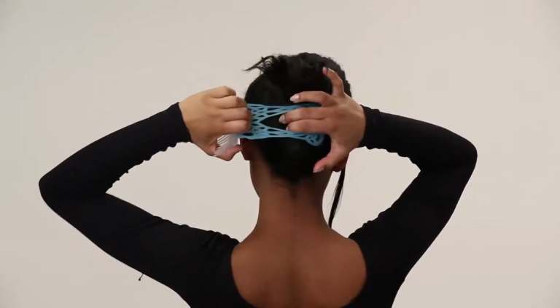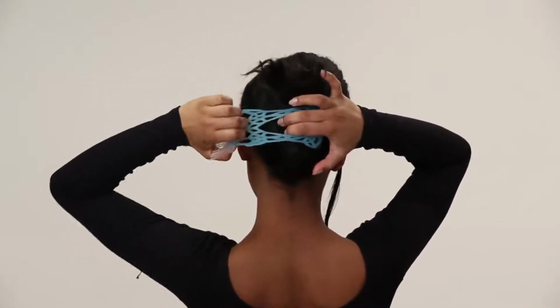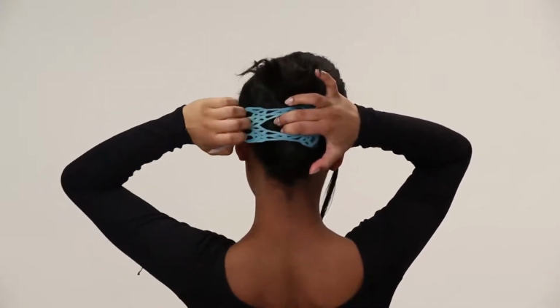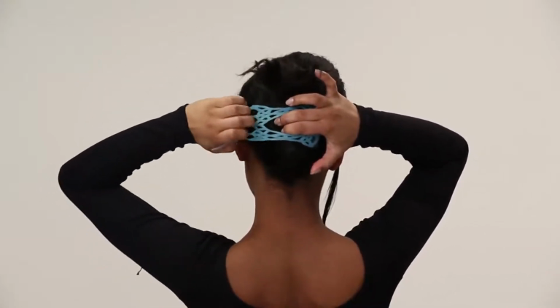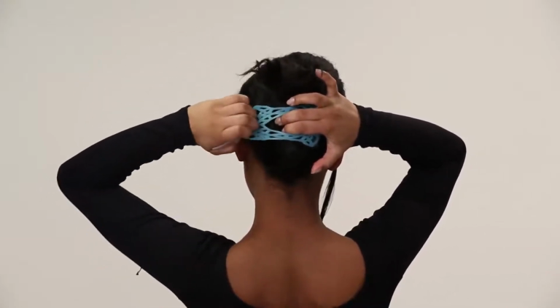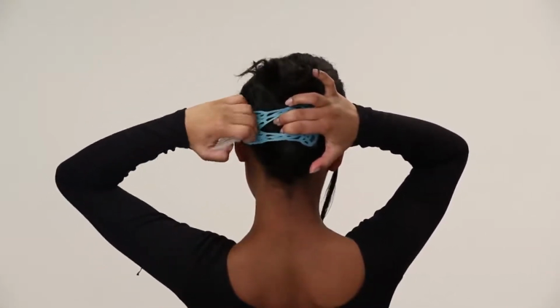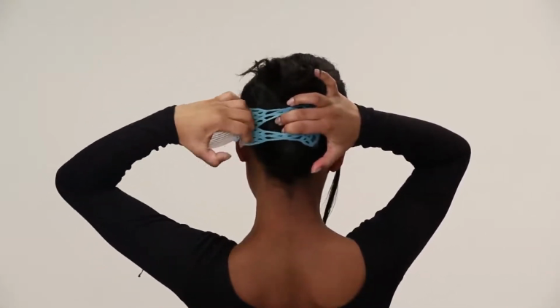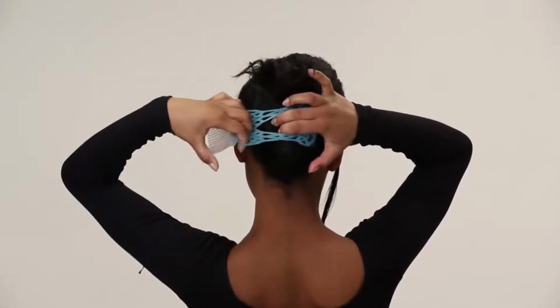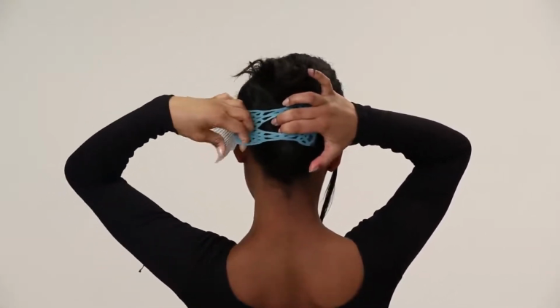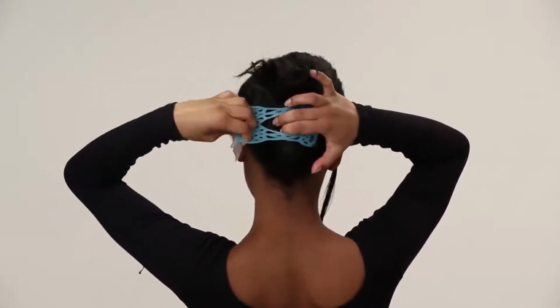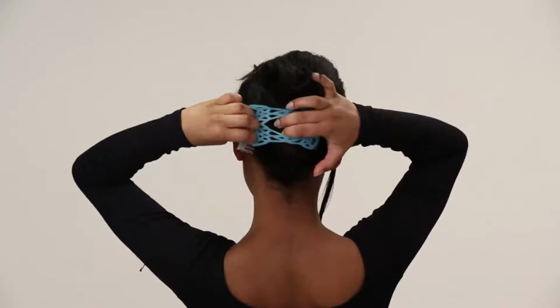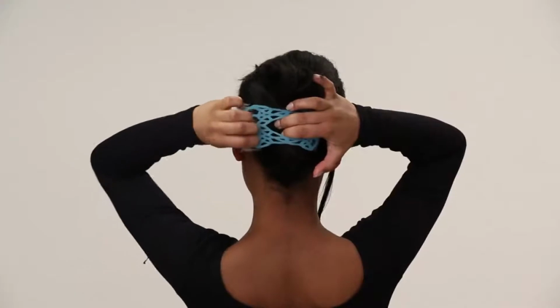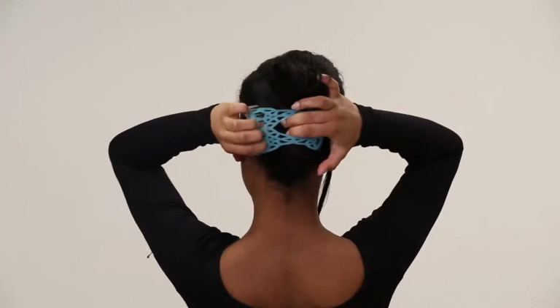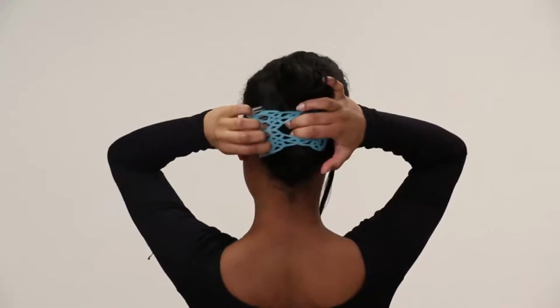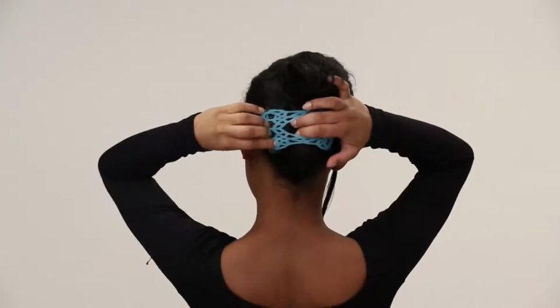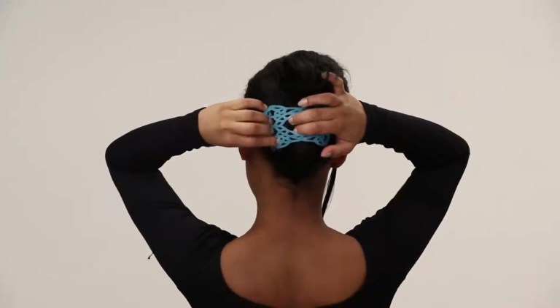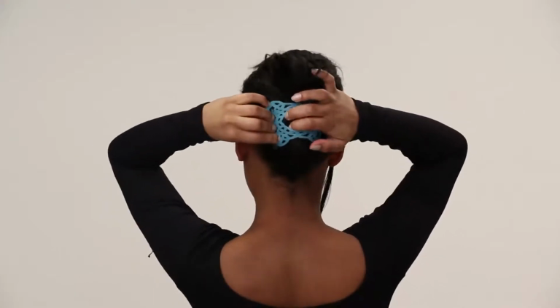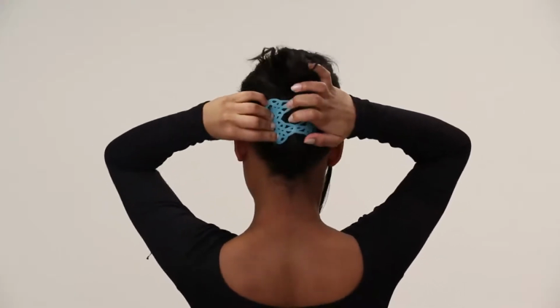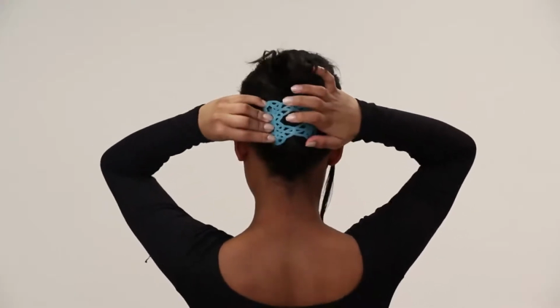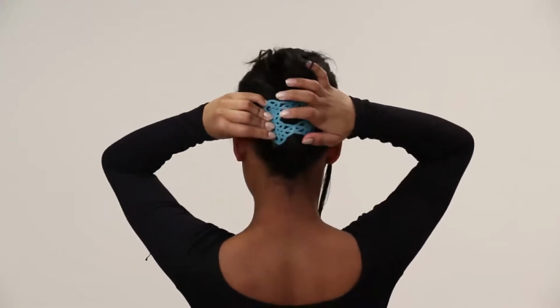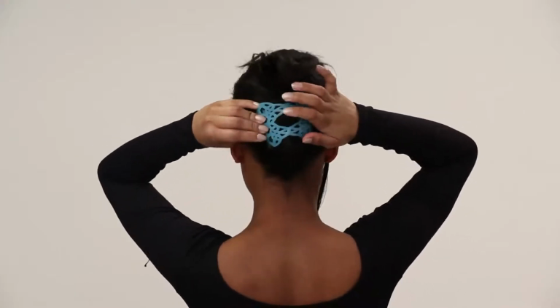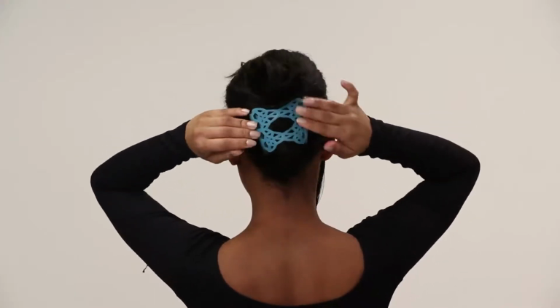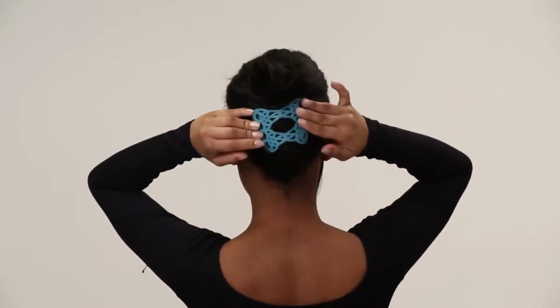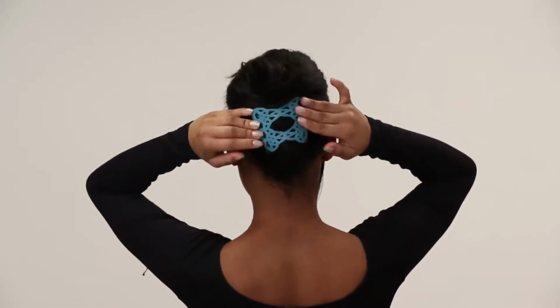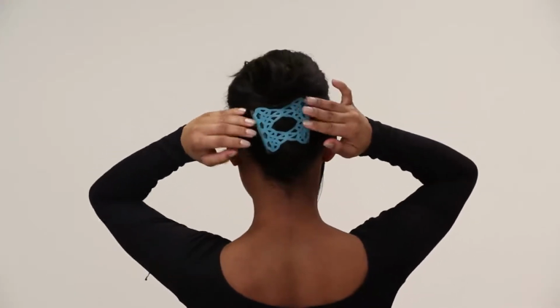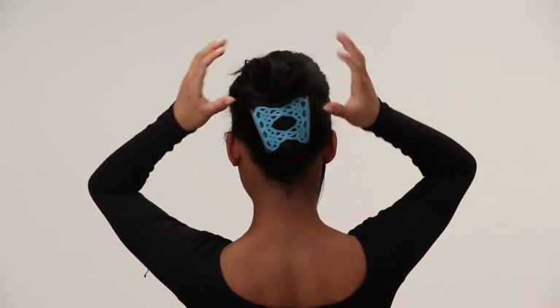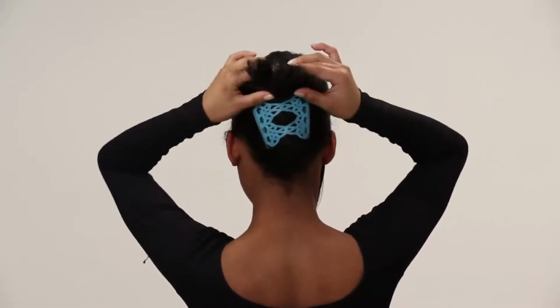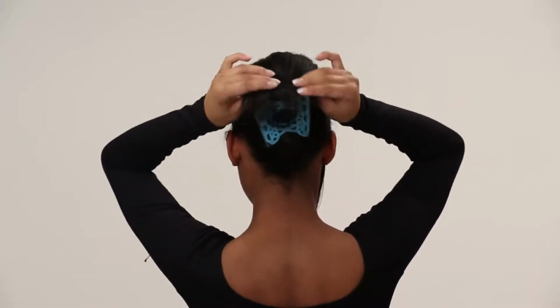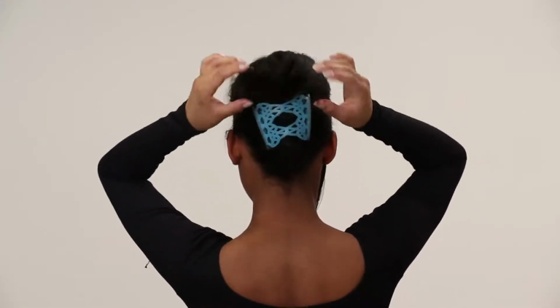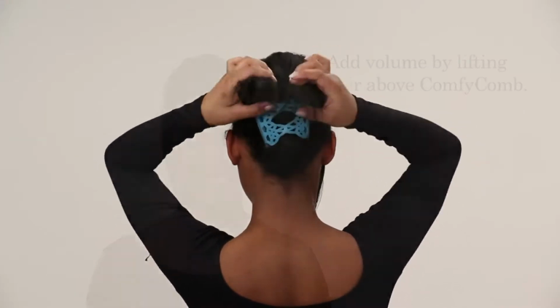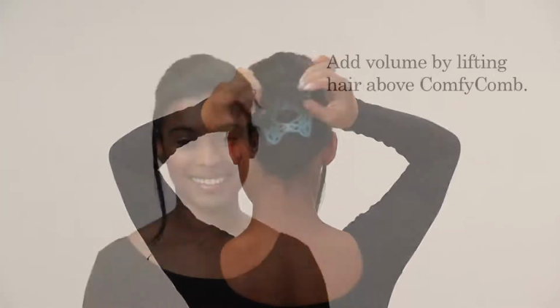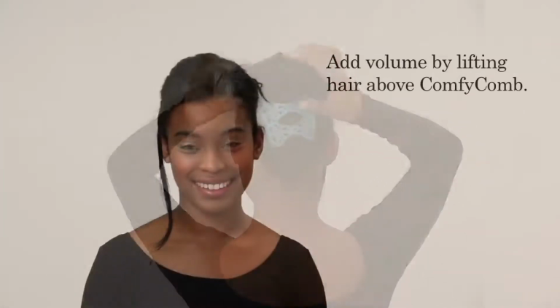Stretch comb number two with your second hand over the twist and leave your ends loose. The teeth should be completely underneath the twist when you're done.